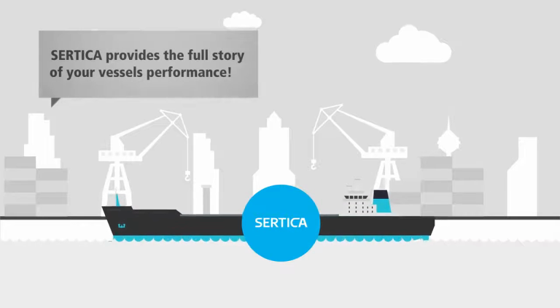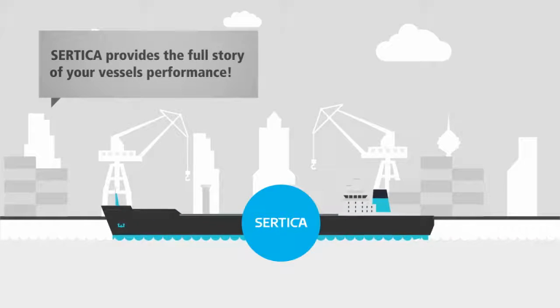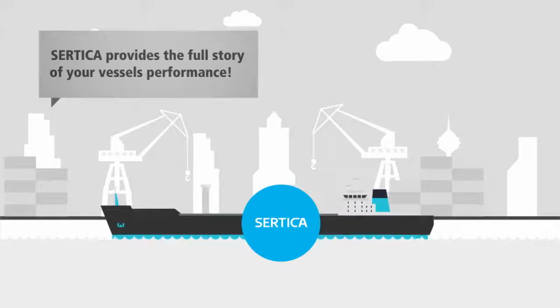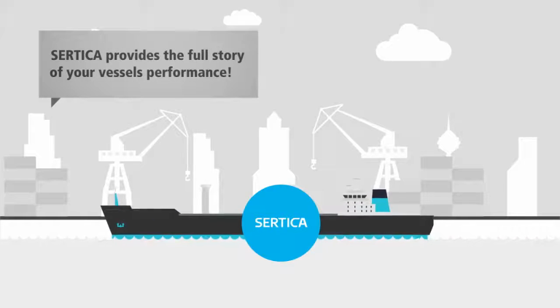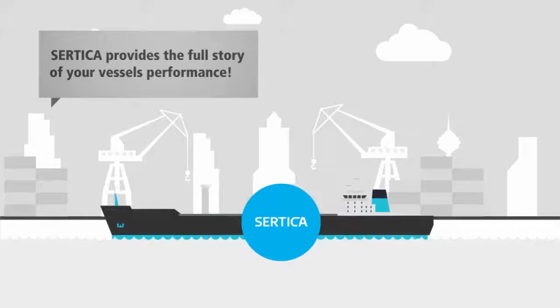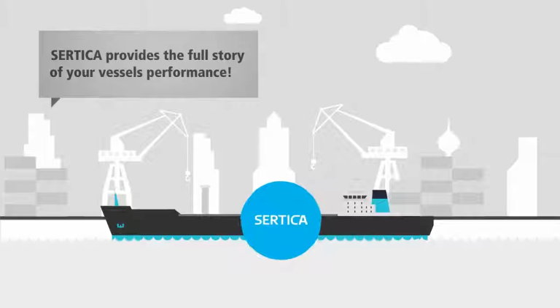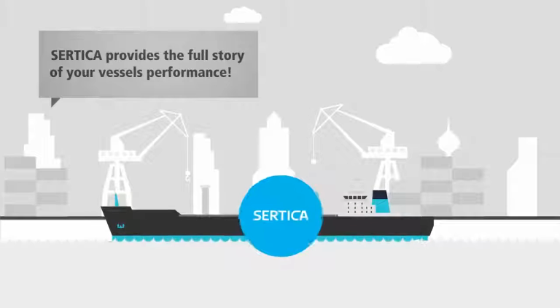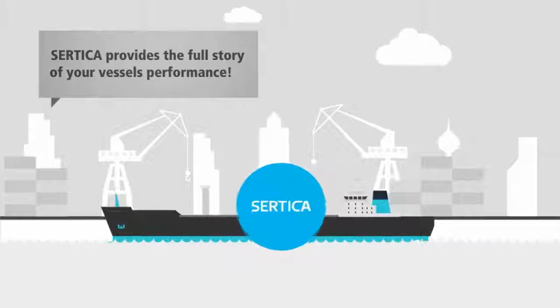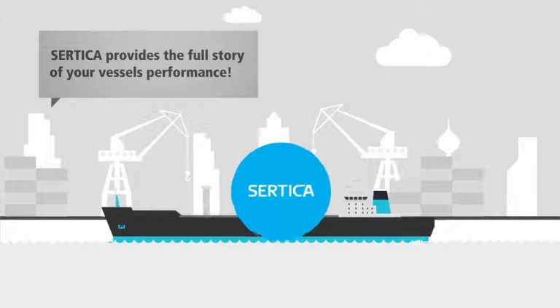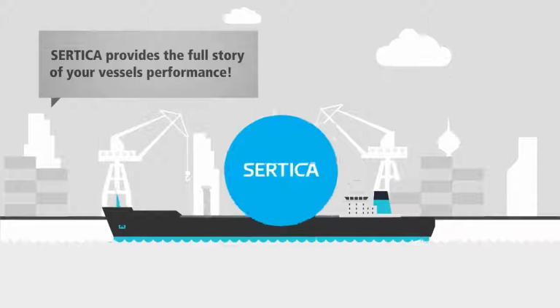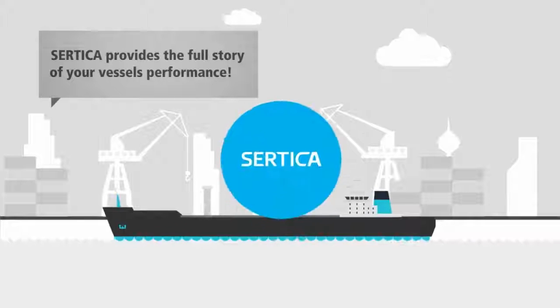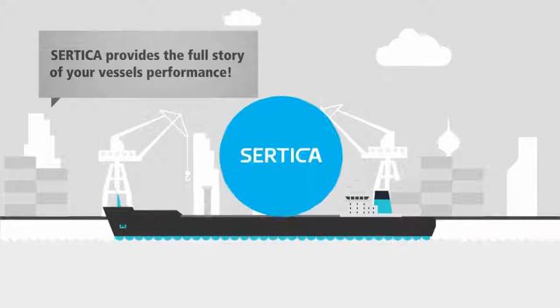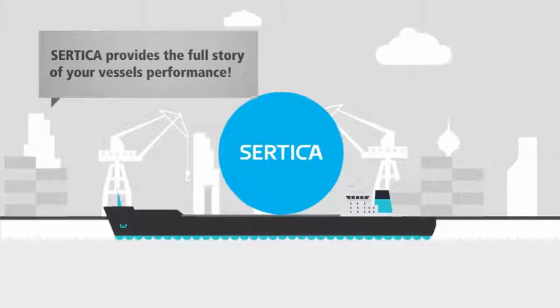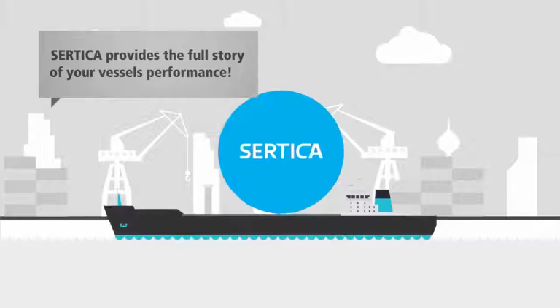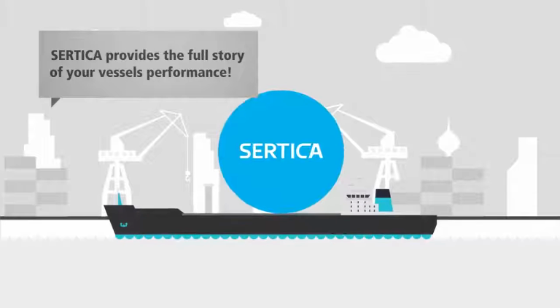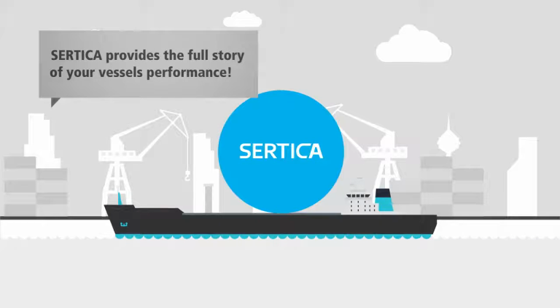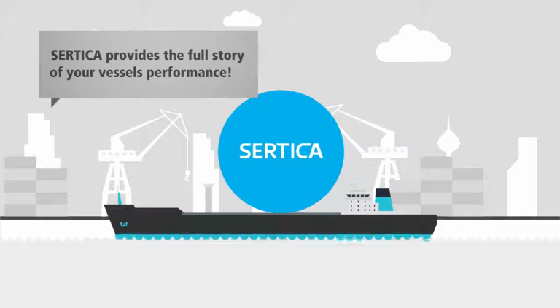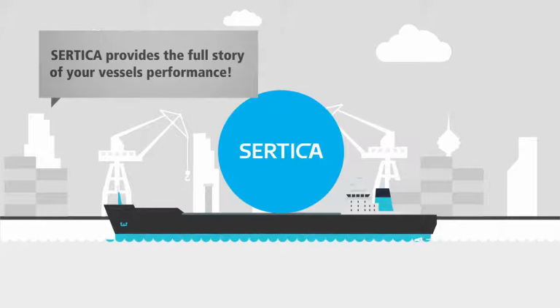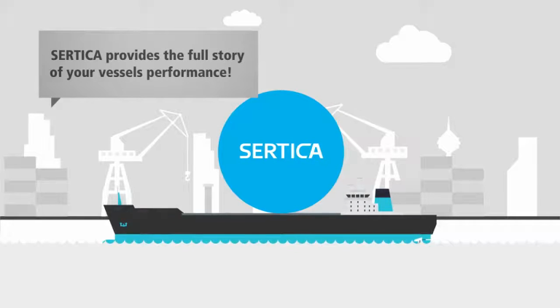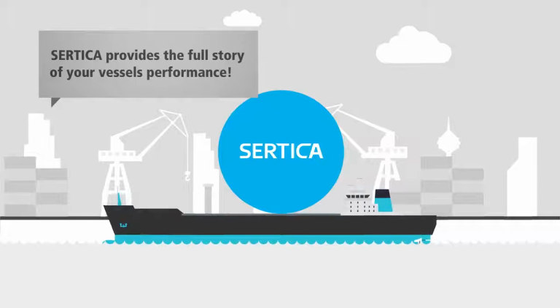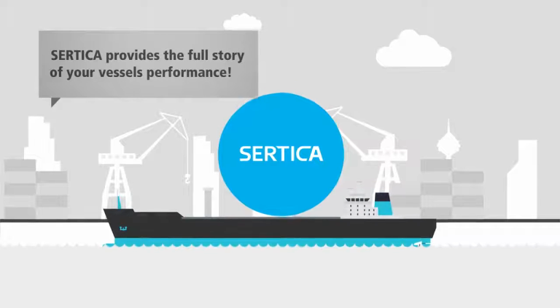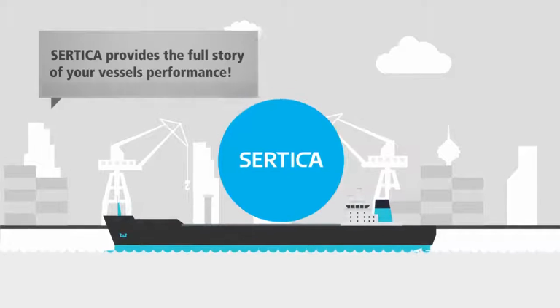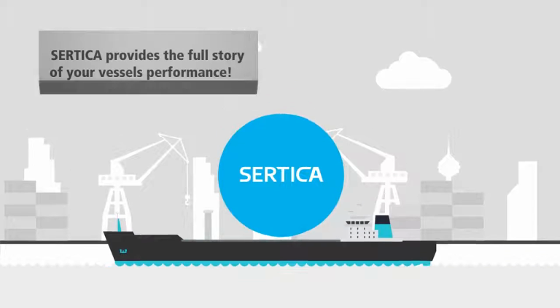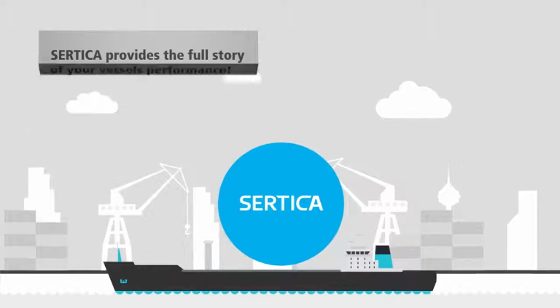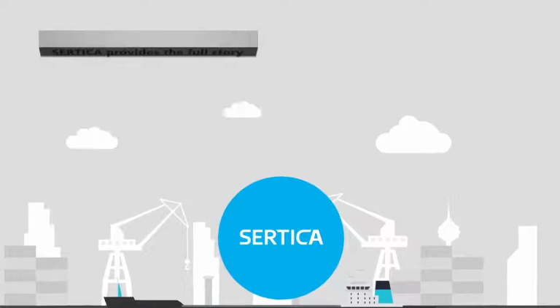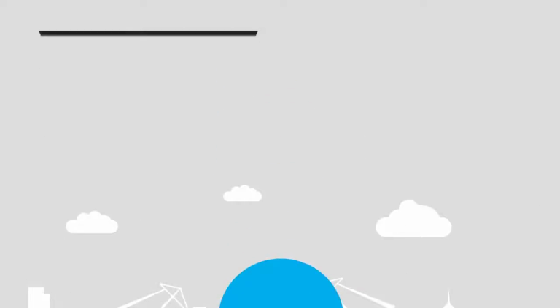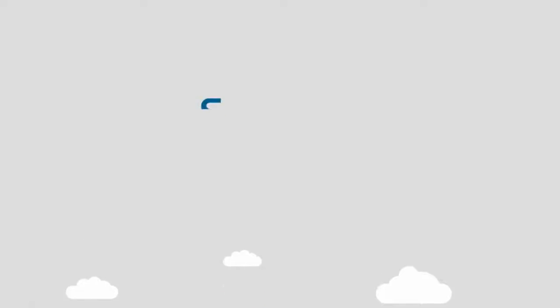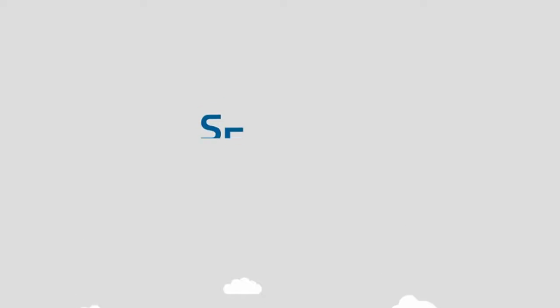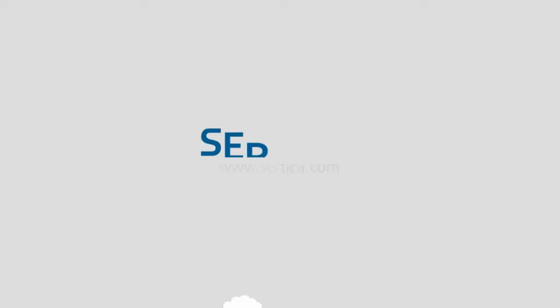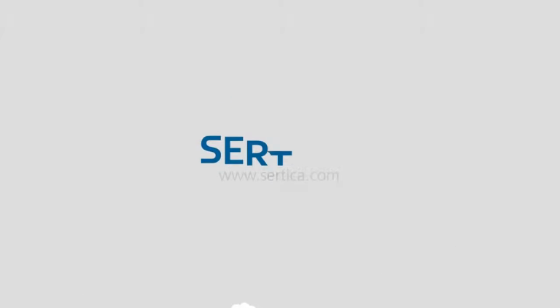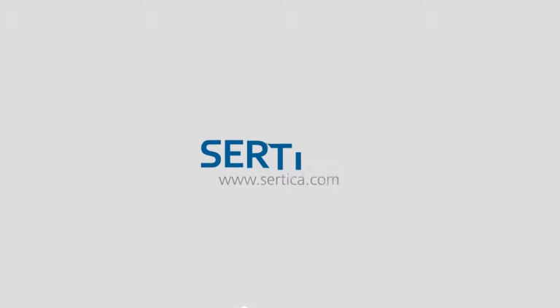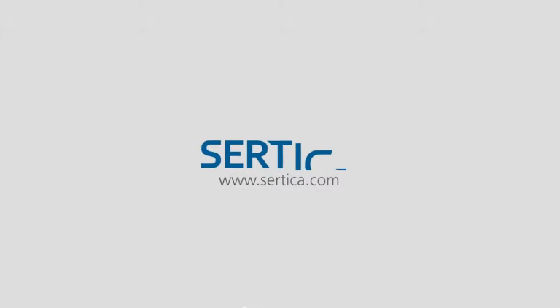Certica provides the full story of your vessel's performance. Certica saves you time and money.